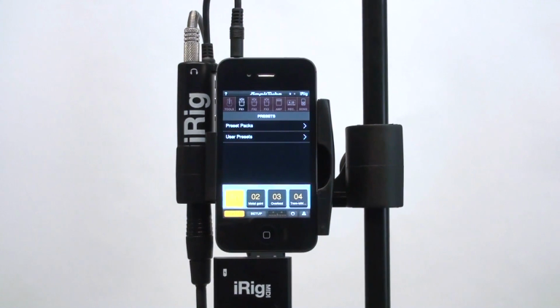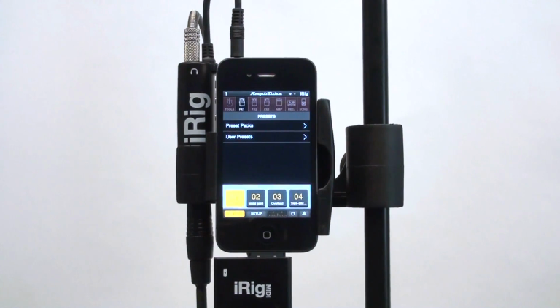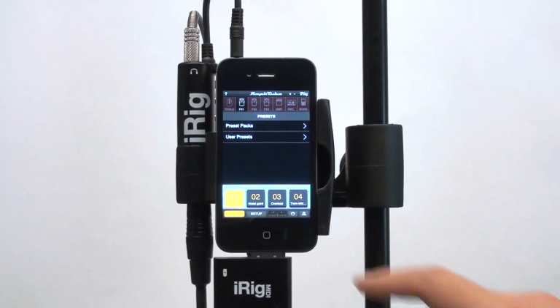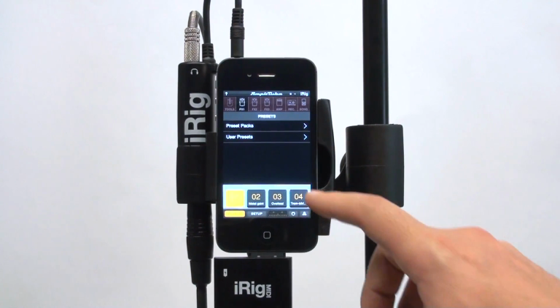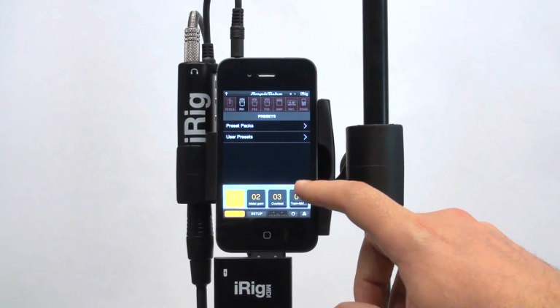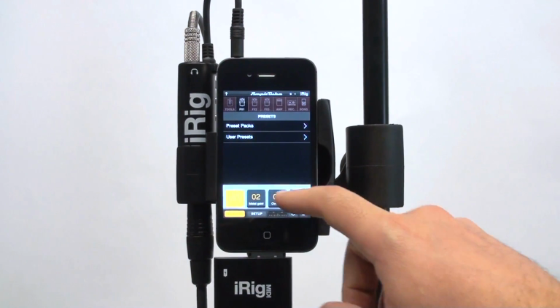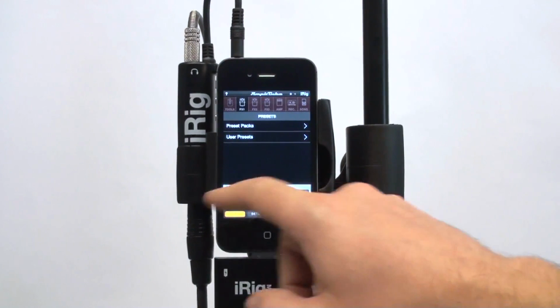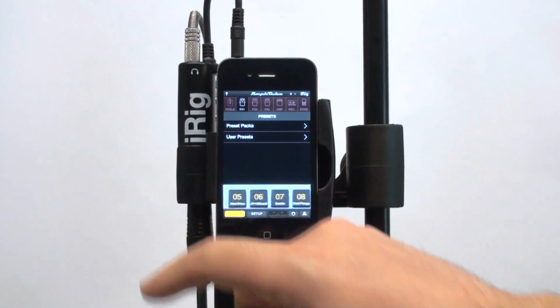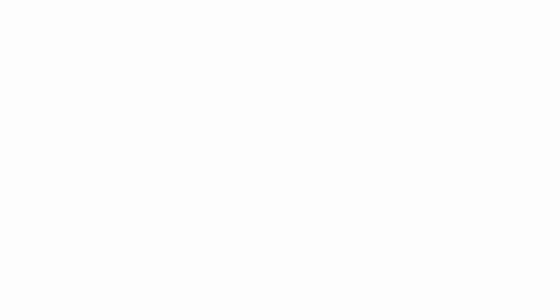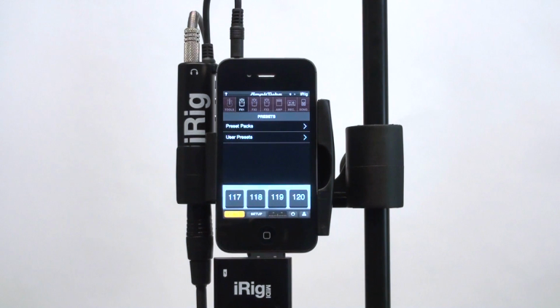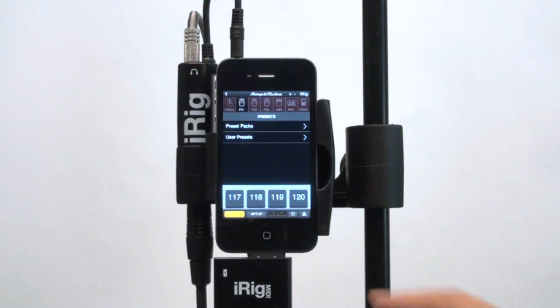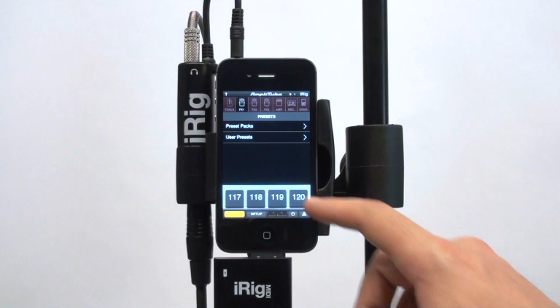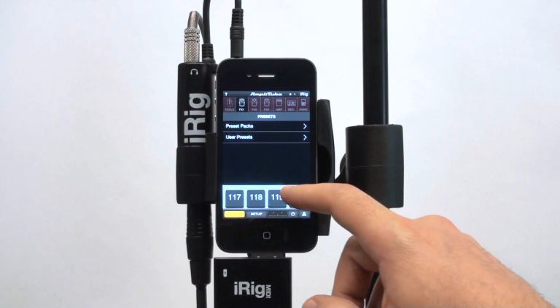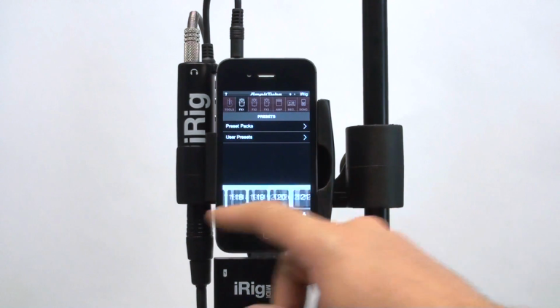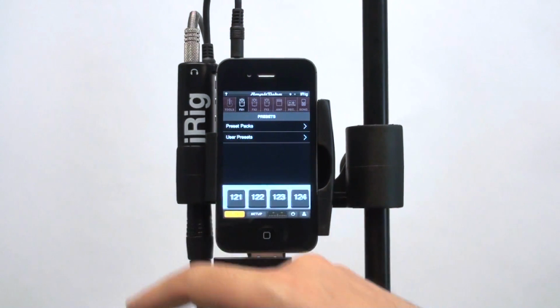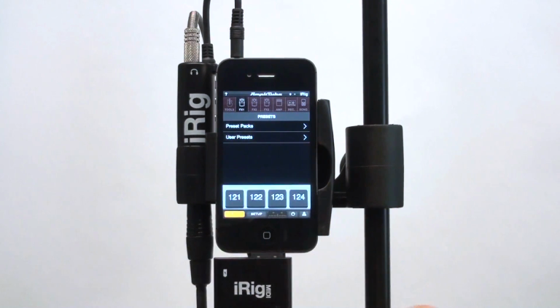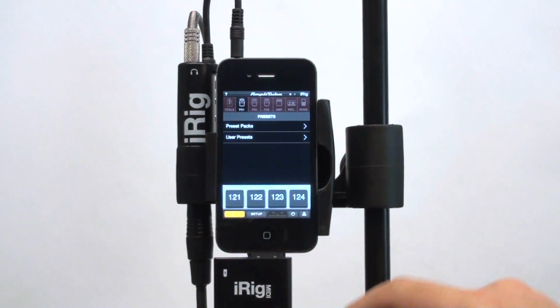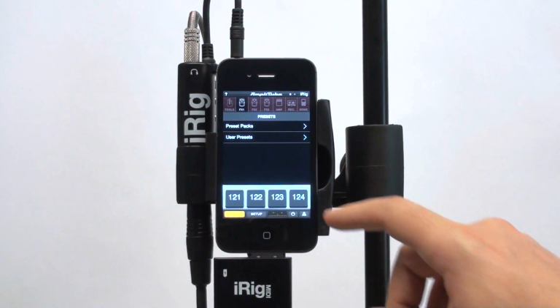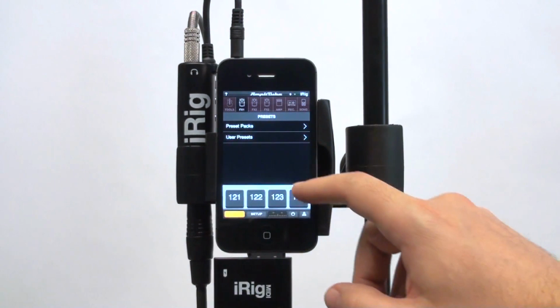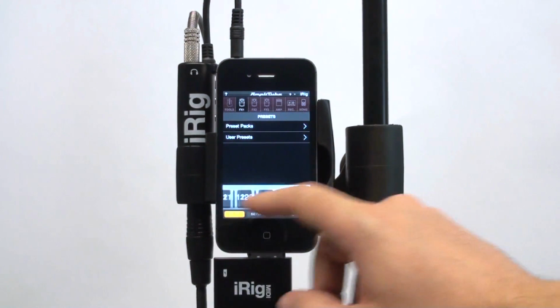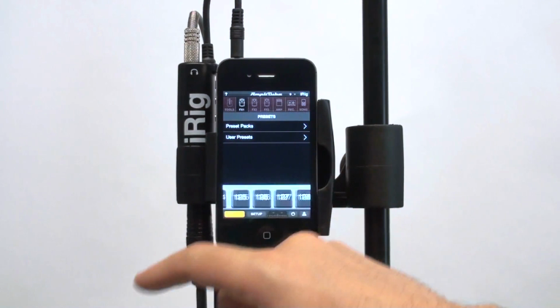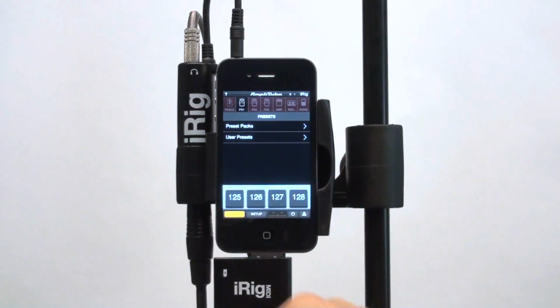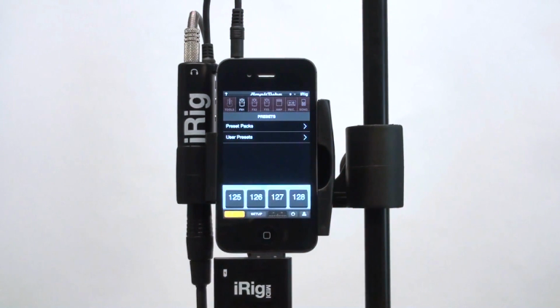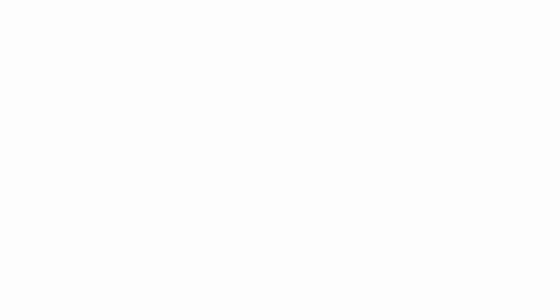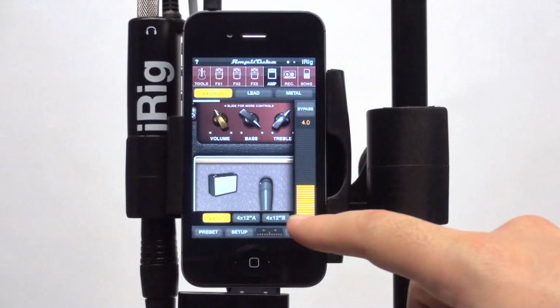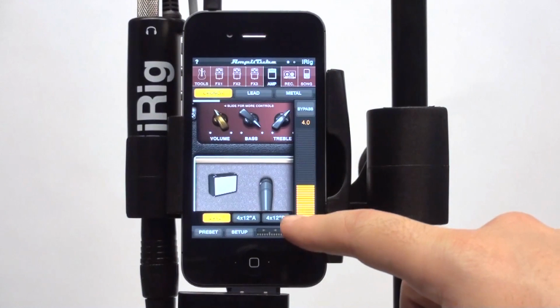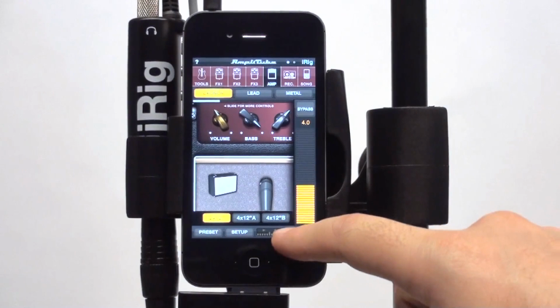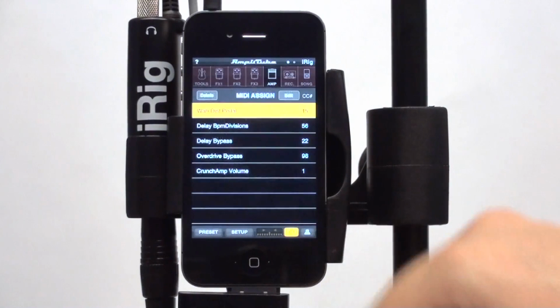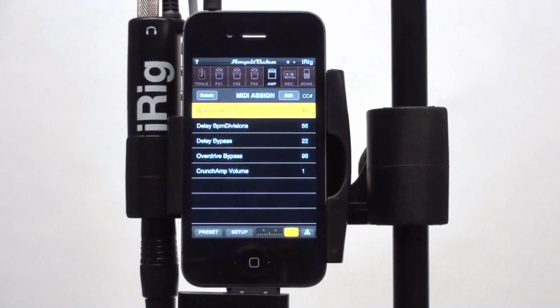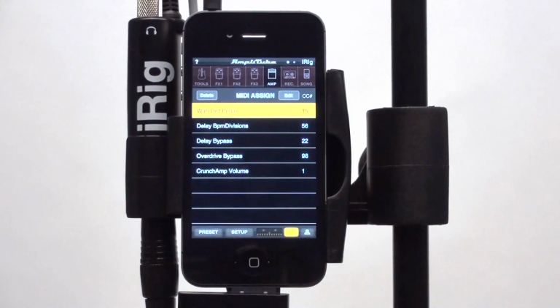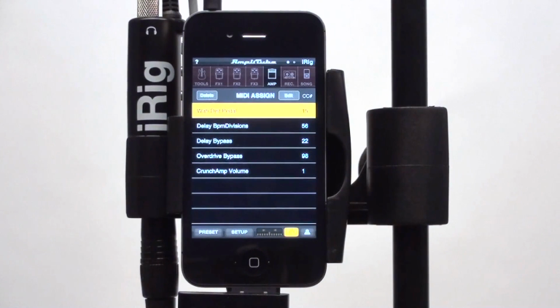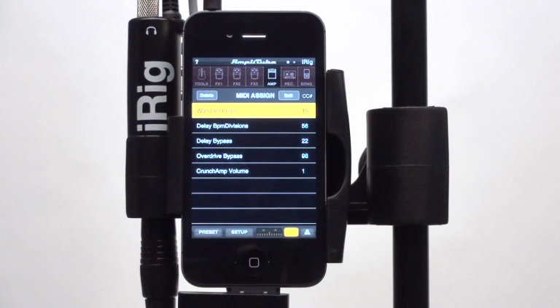Favorites presets are numbered from 1 to 128, and they can be recalled via MIDI program change.